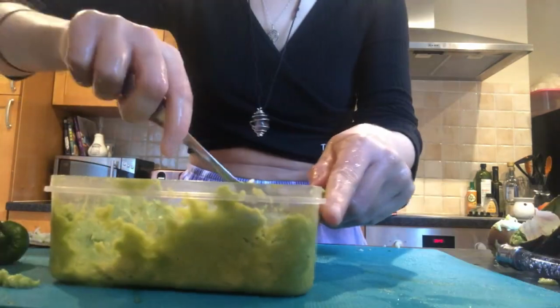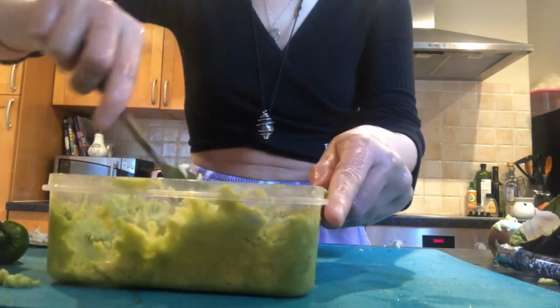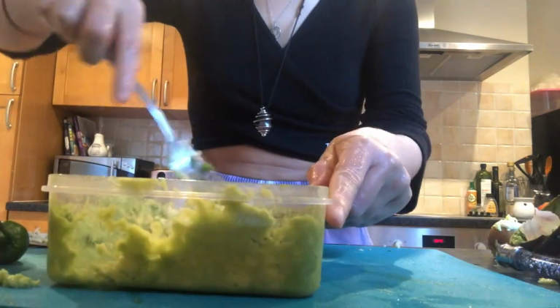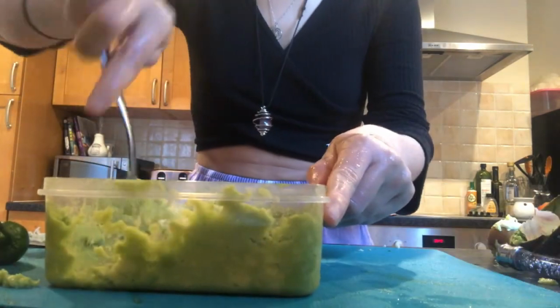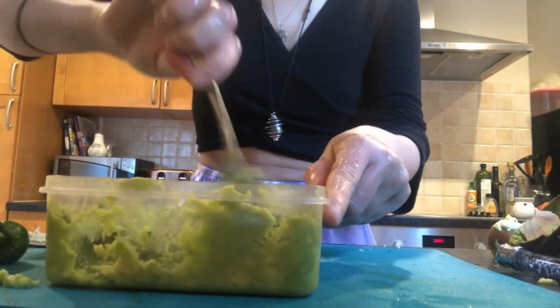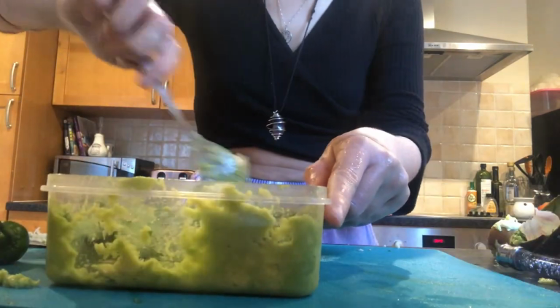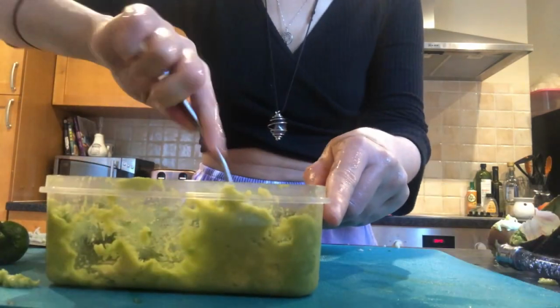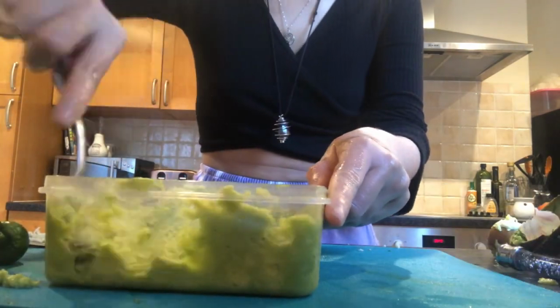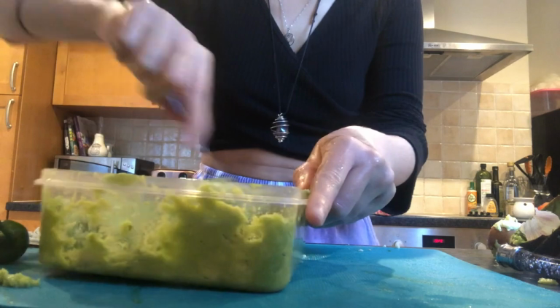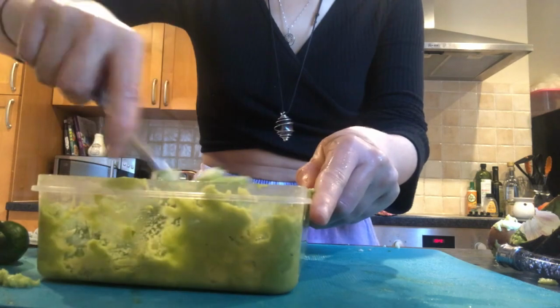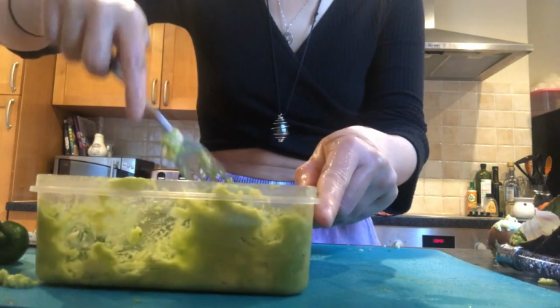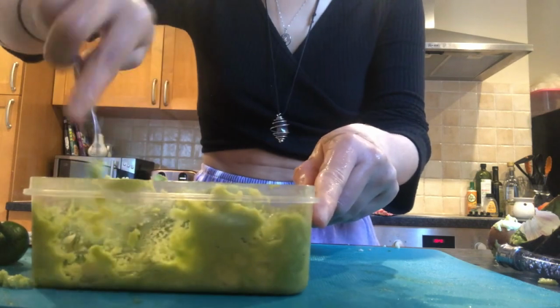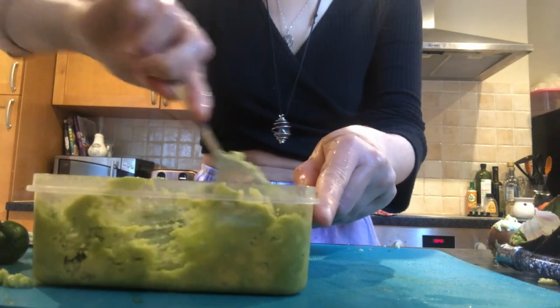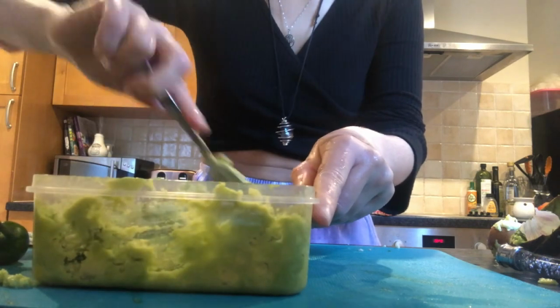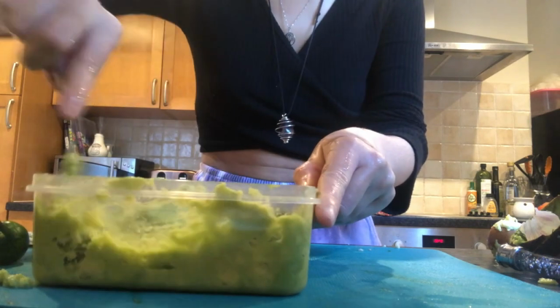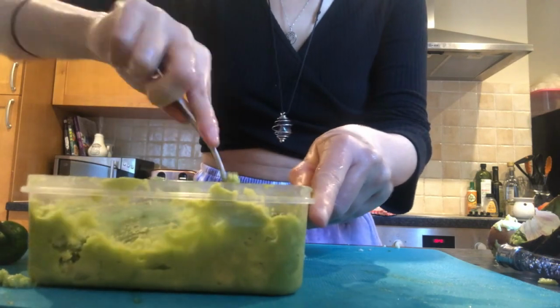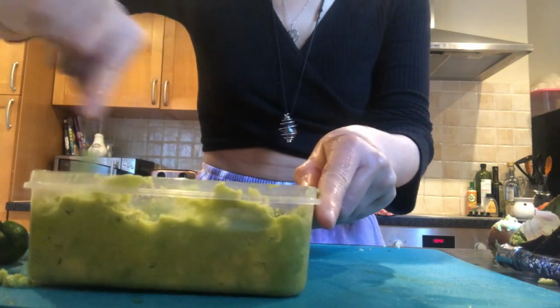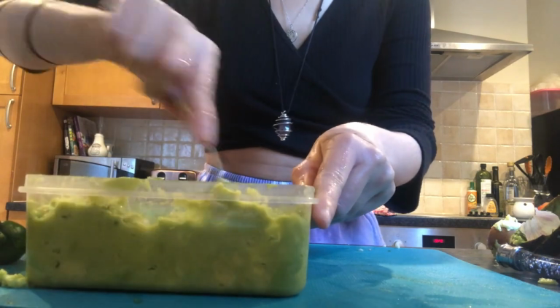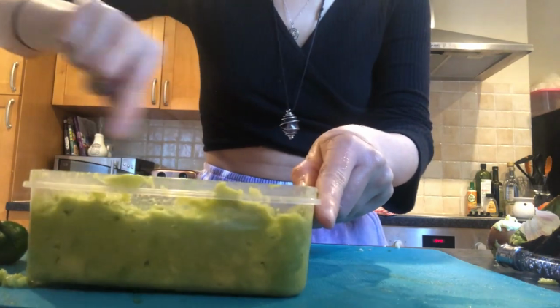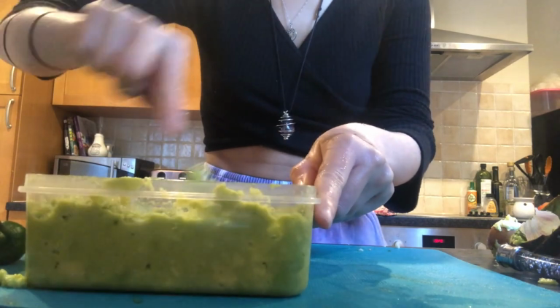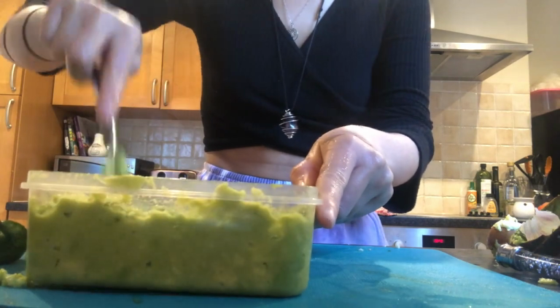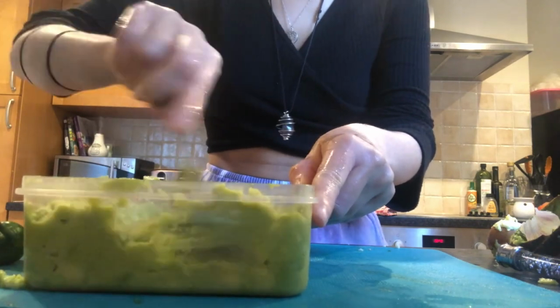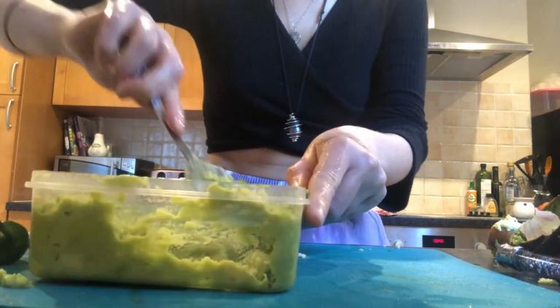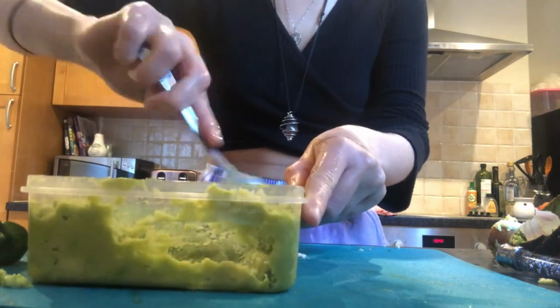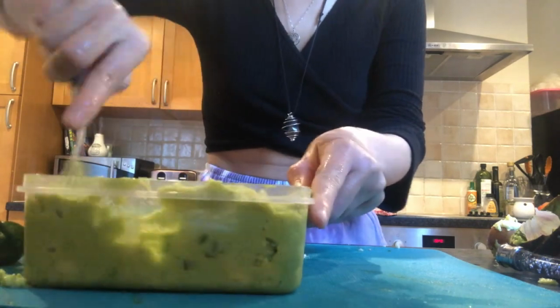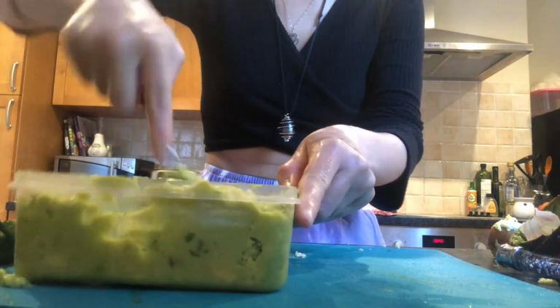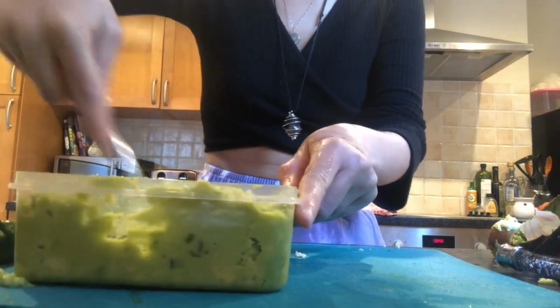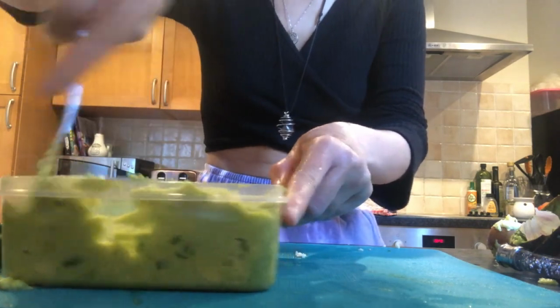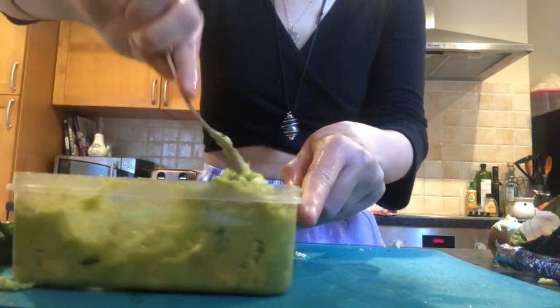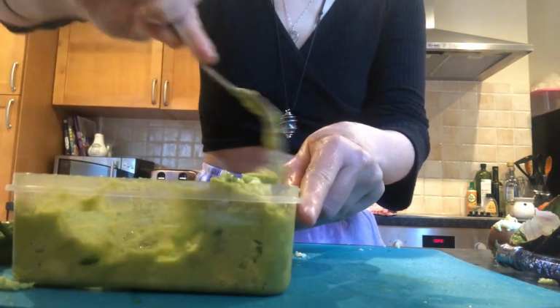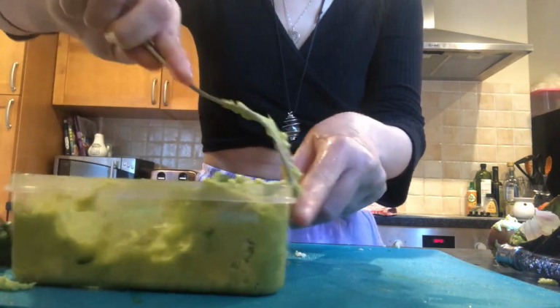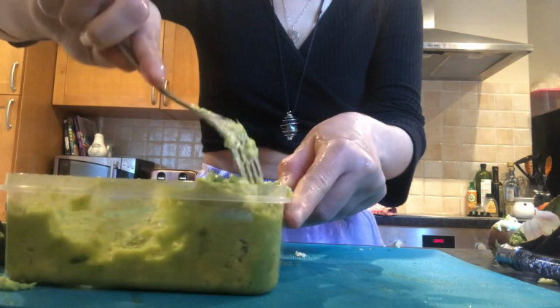I've added in the chili and the garlic, which were the final ingredients, and I'm giving the guacamole one final stir before it's ready to be served.